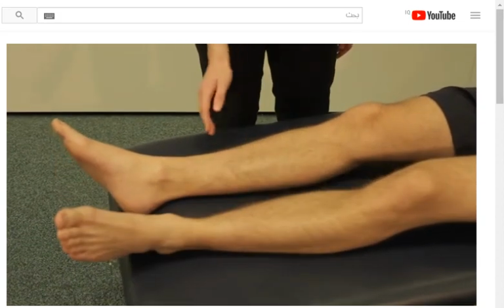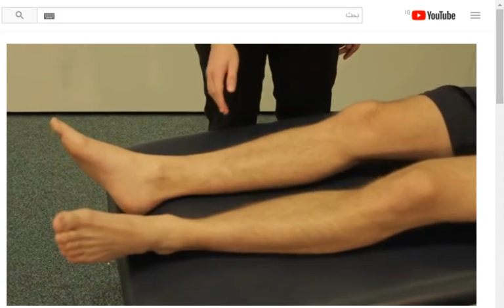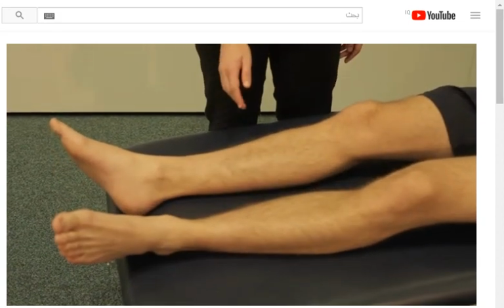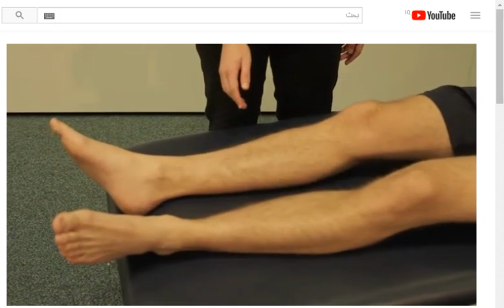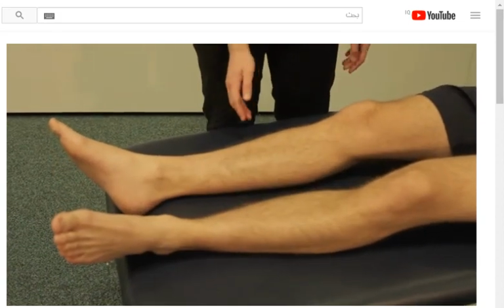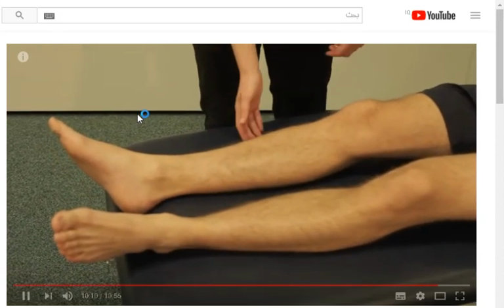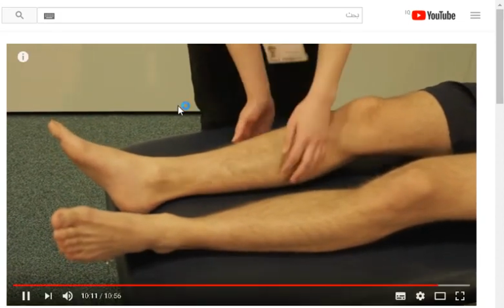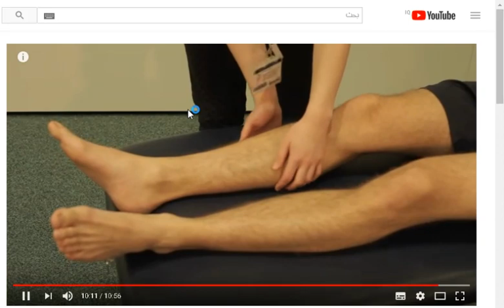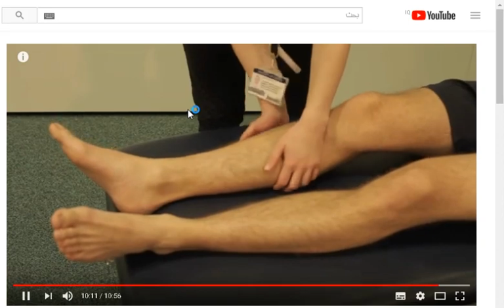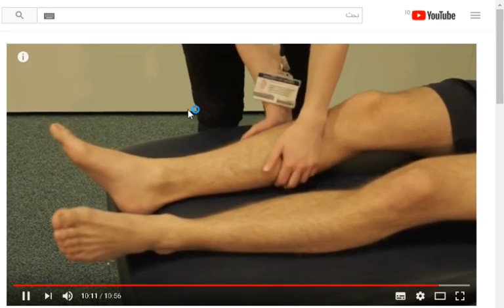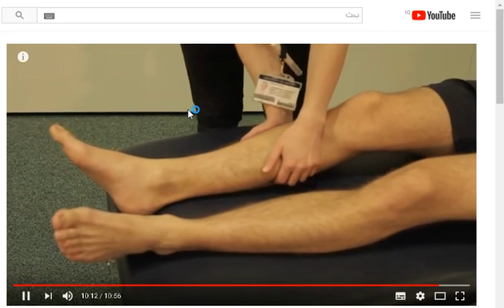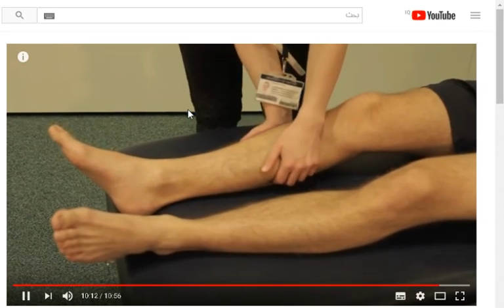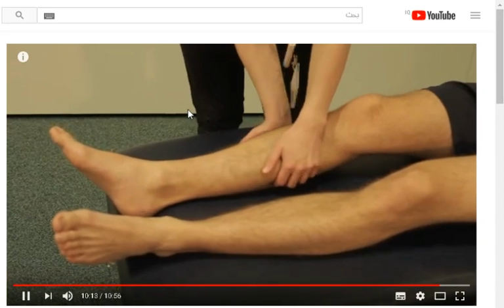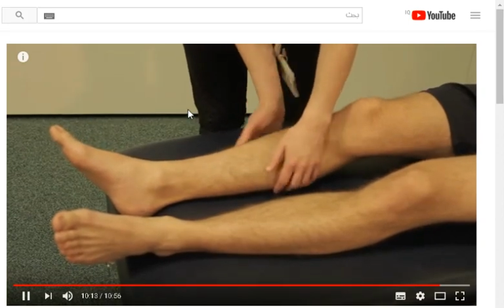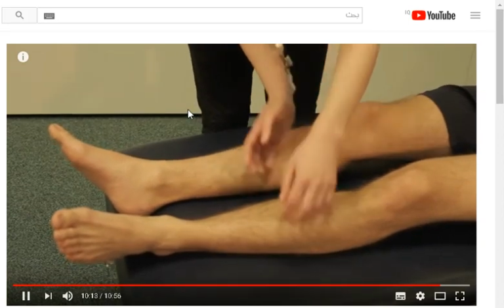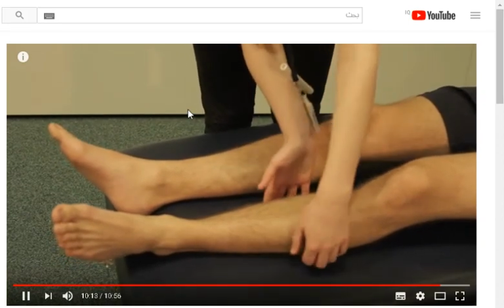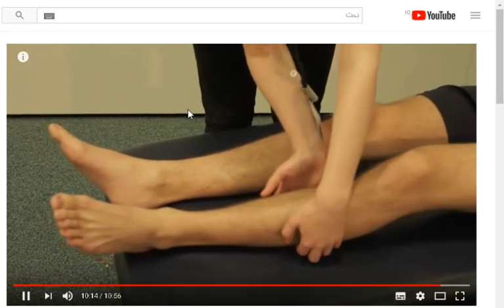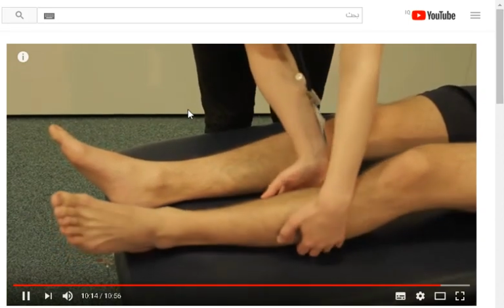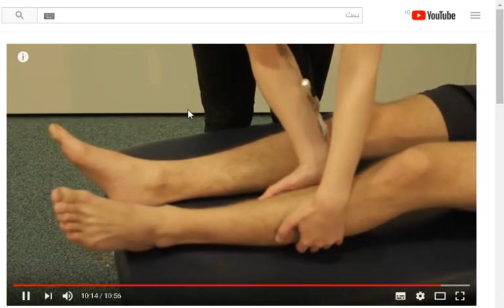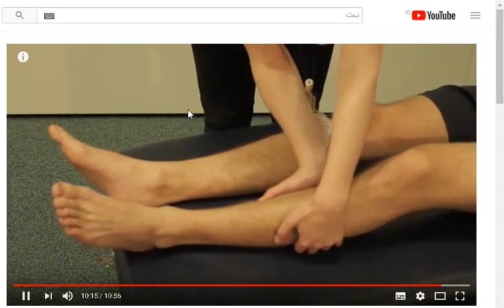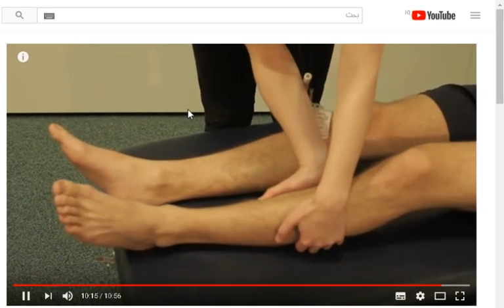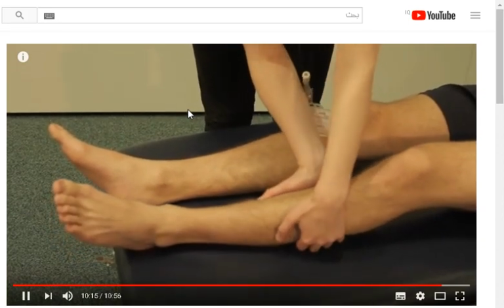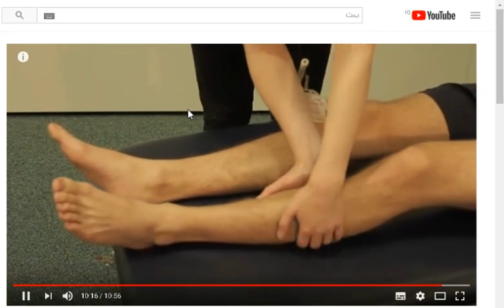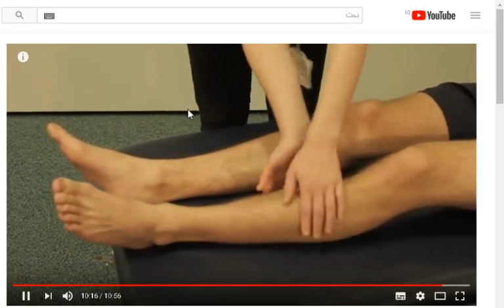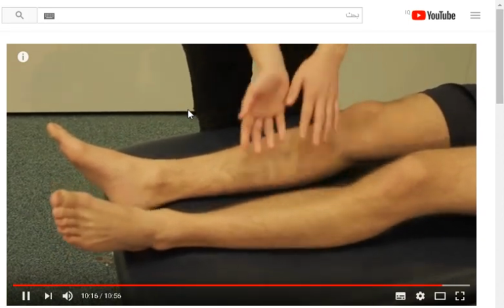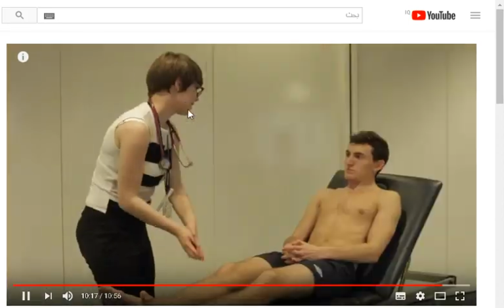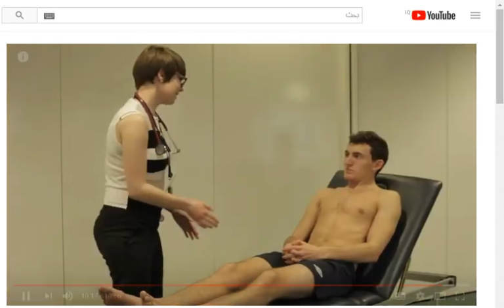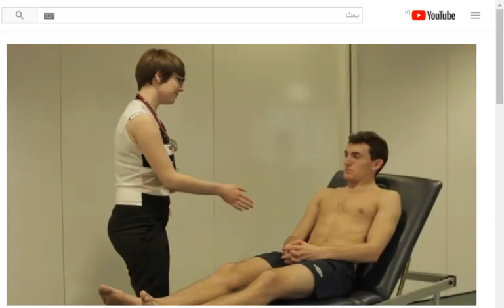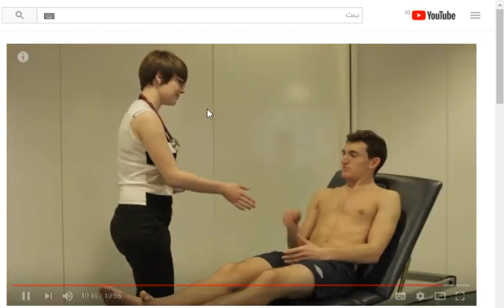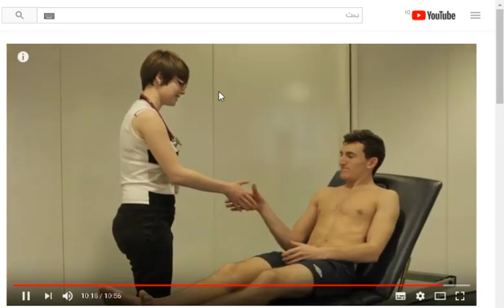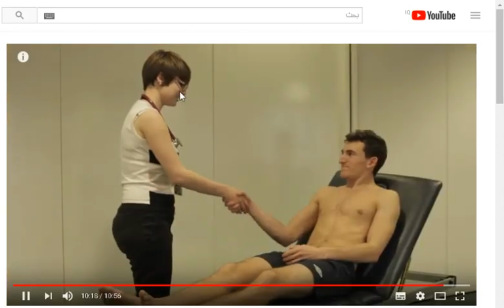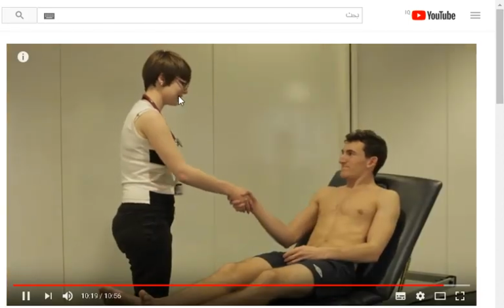Do you have any pain in your calf at all? No. The doctor is comparing each of the calves for redness, pain, and swelling, all of which could indicate a DVT. Thank you very much.